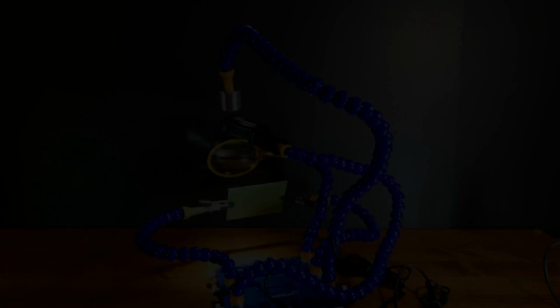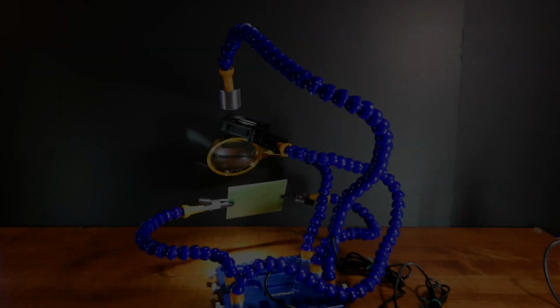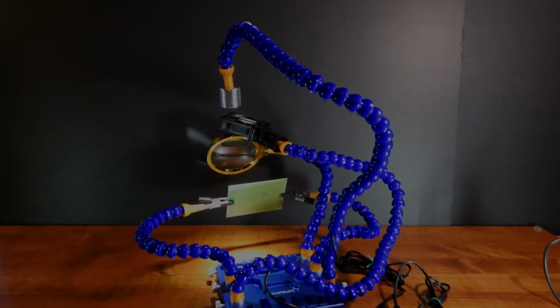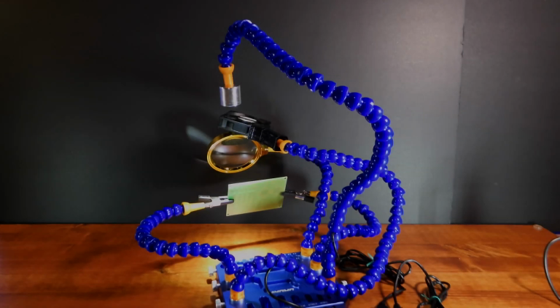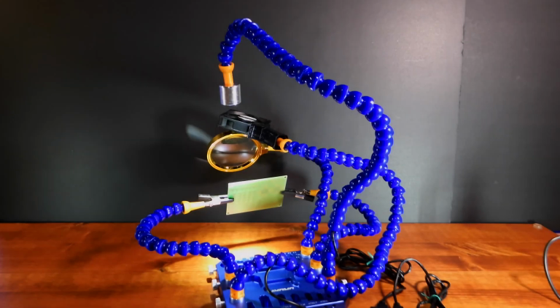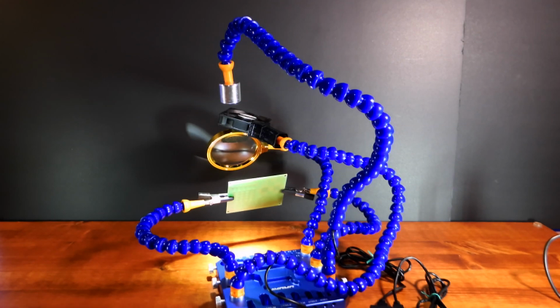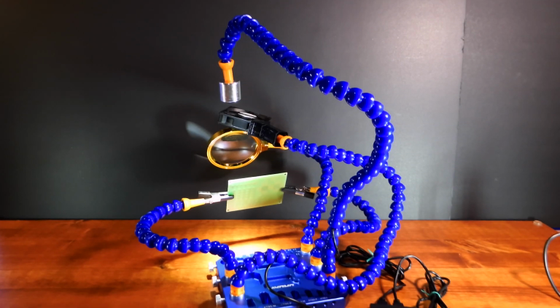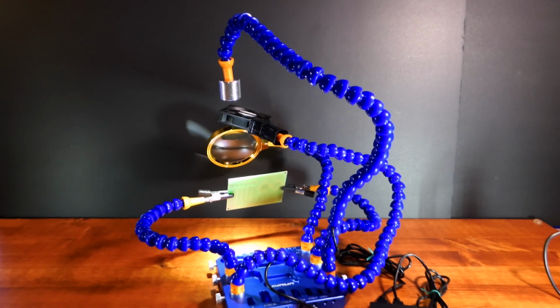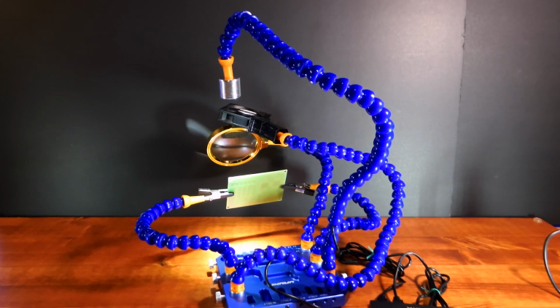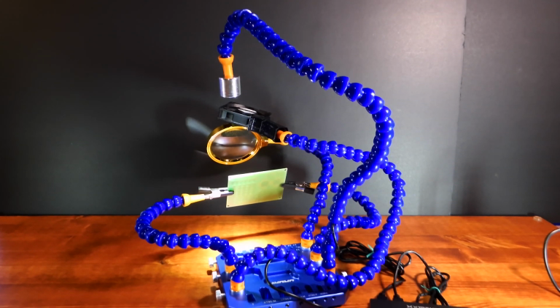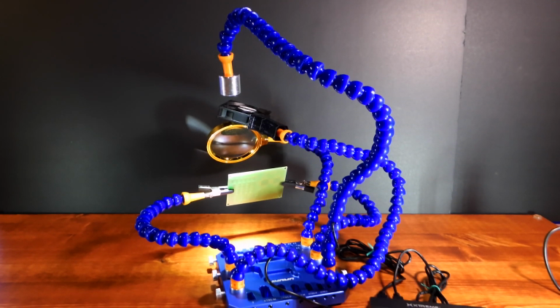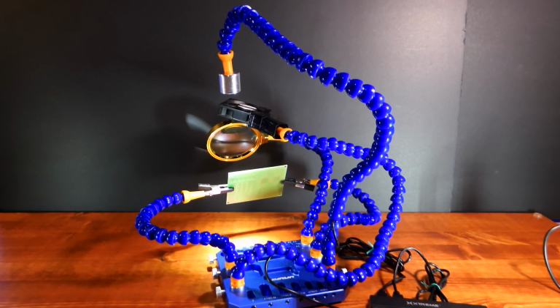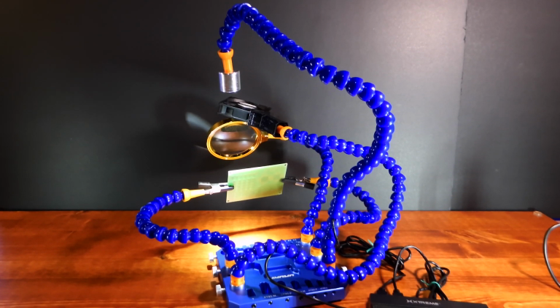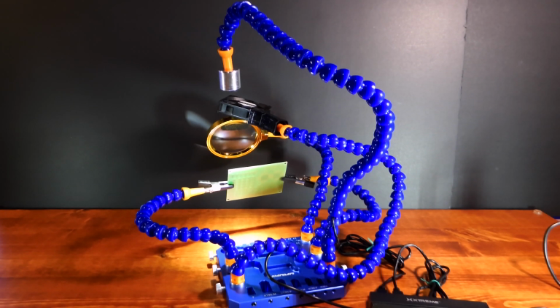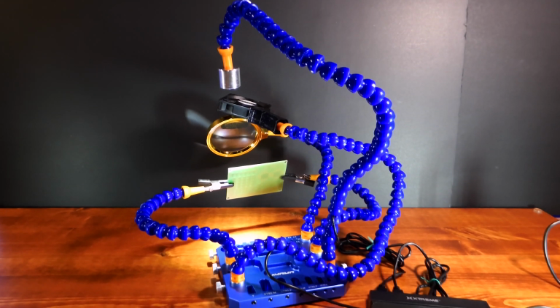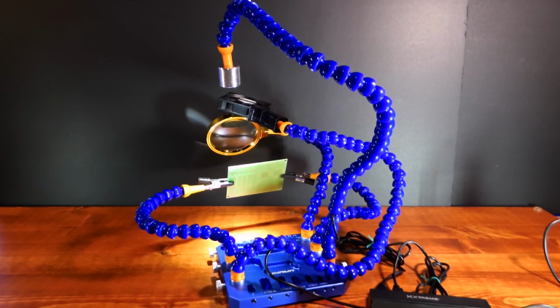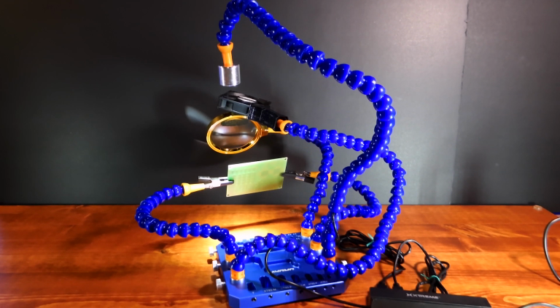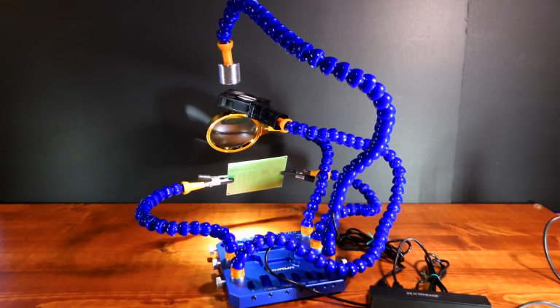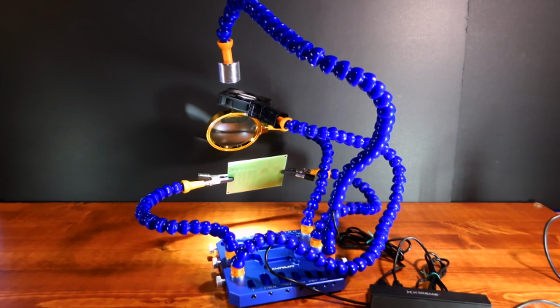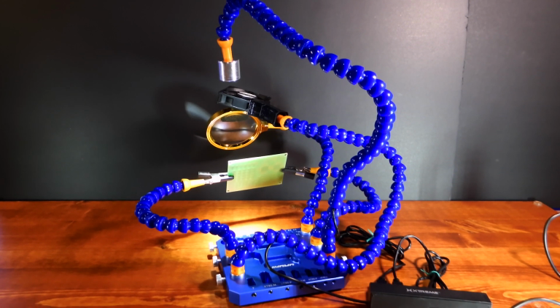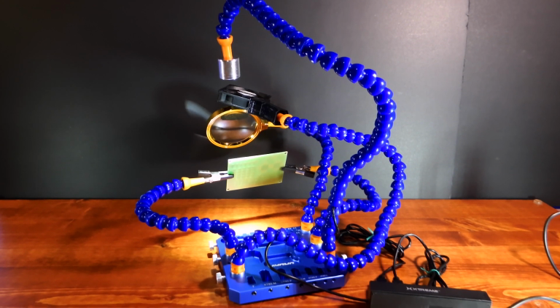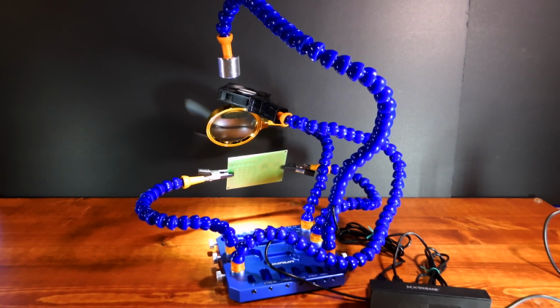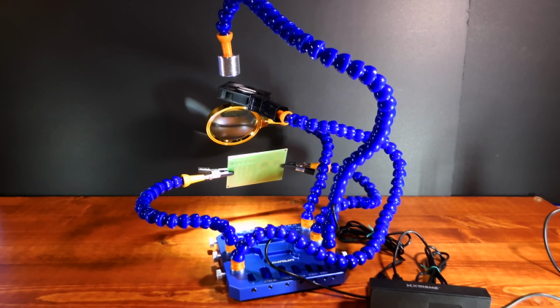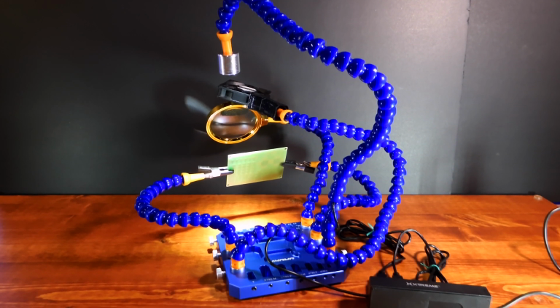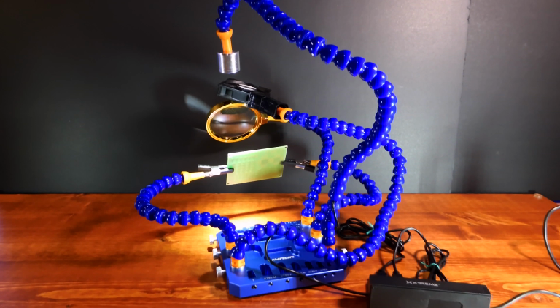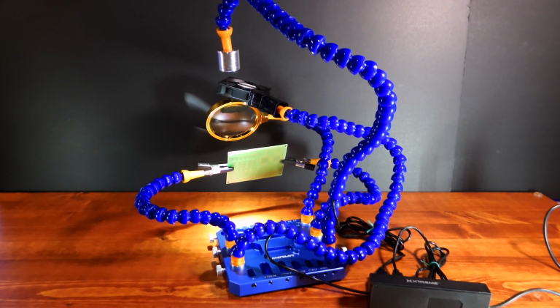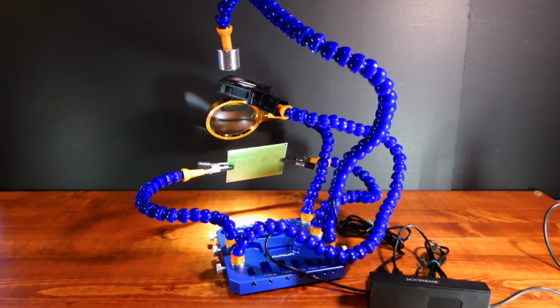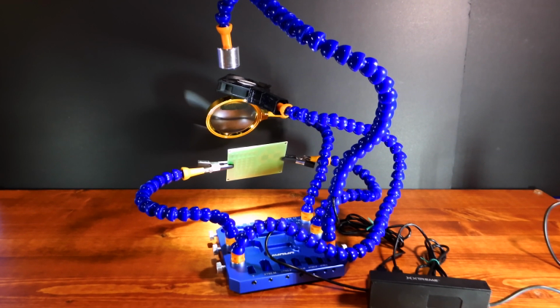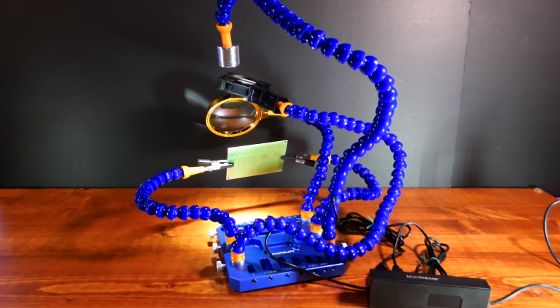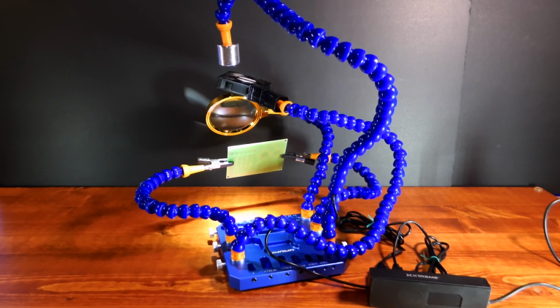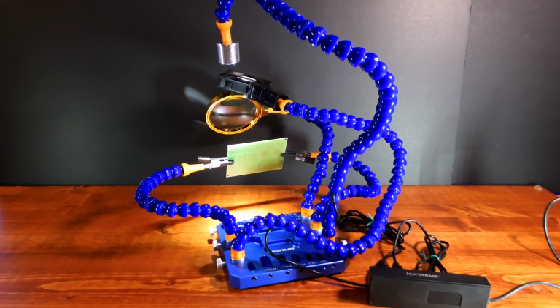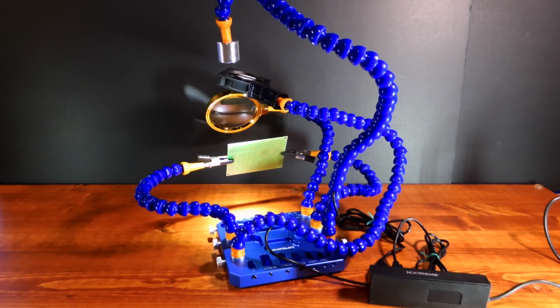Hello ladies and gentlemen, today I thought I would make a review on one of the coolest helping hands you can buy.